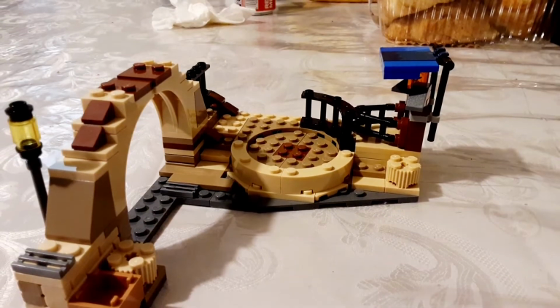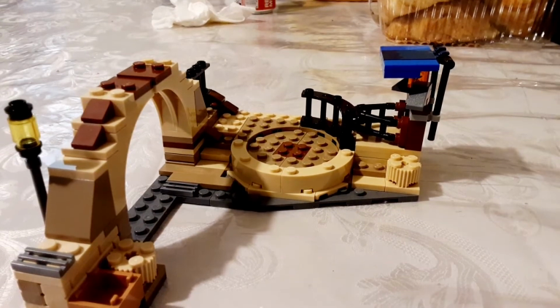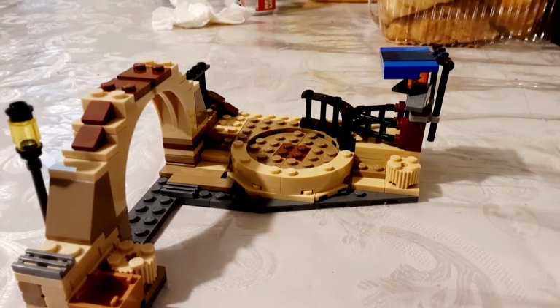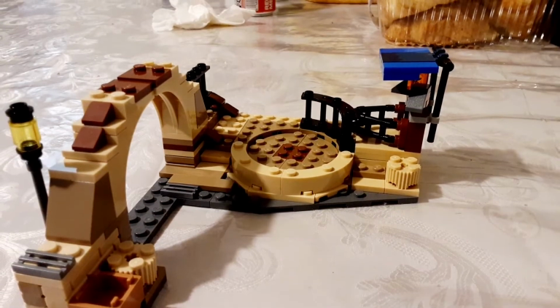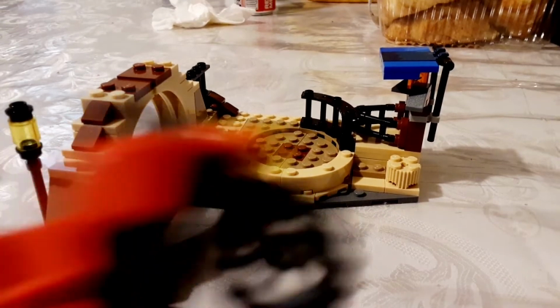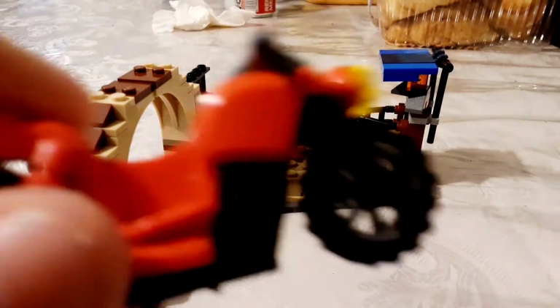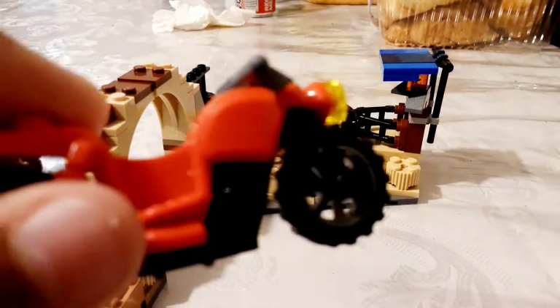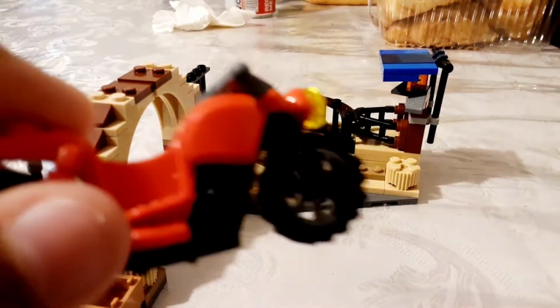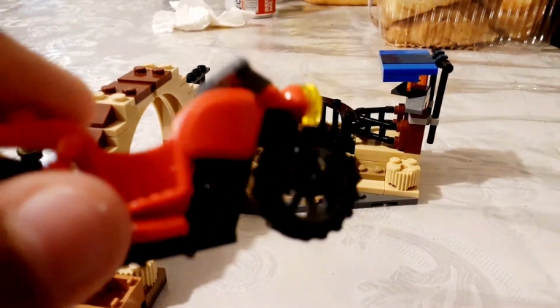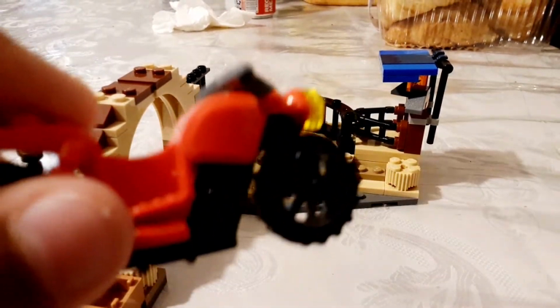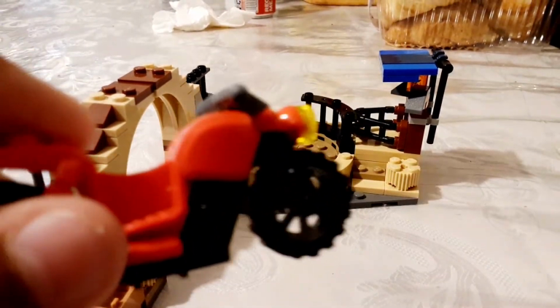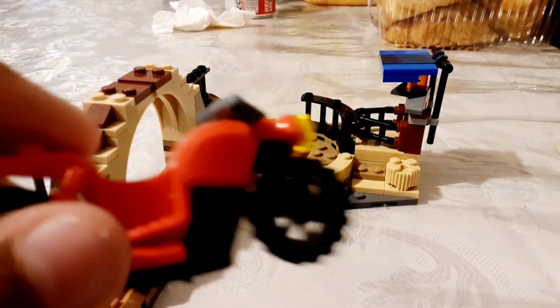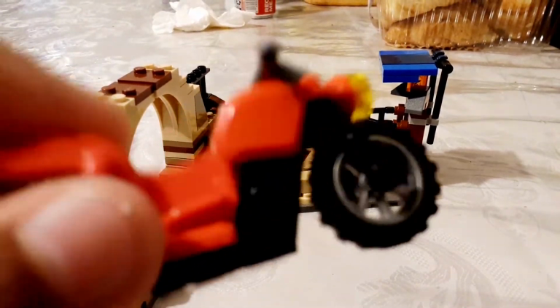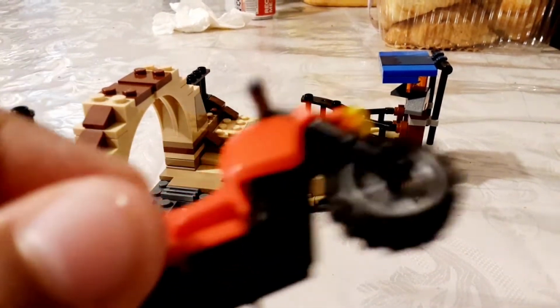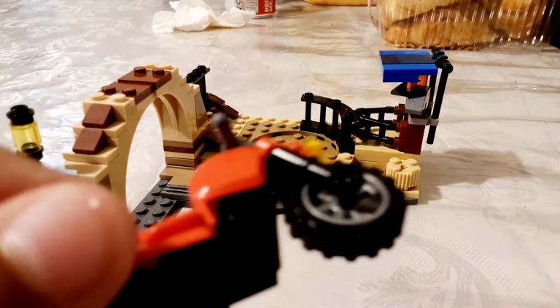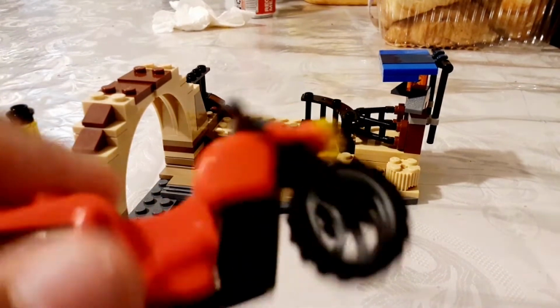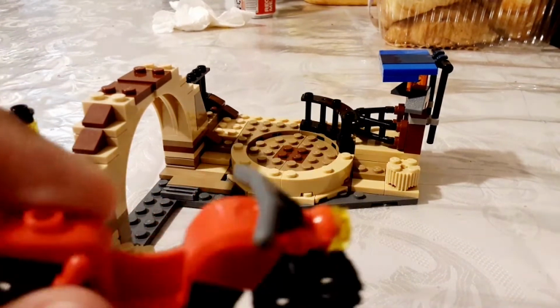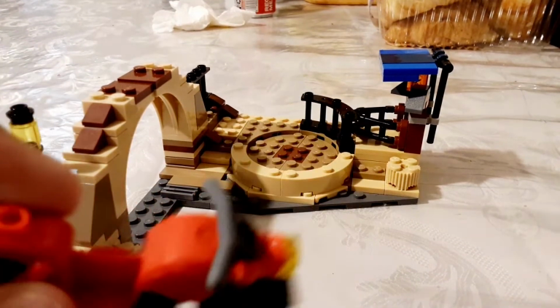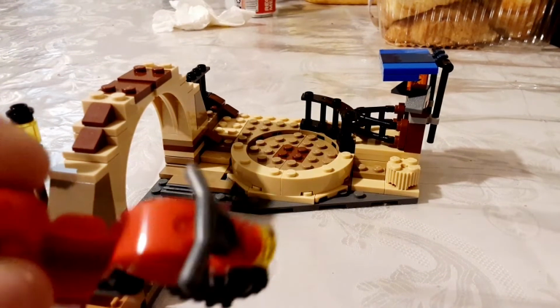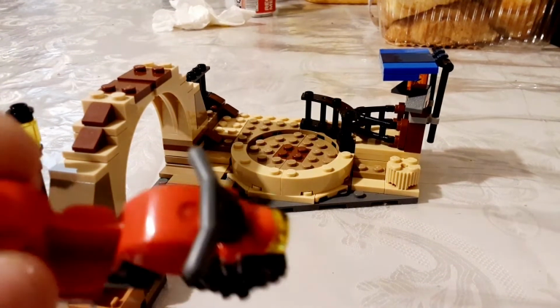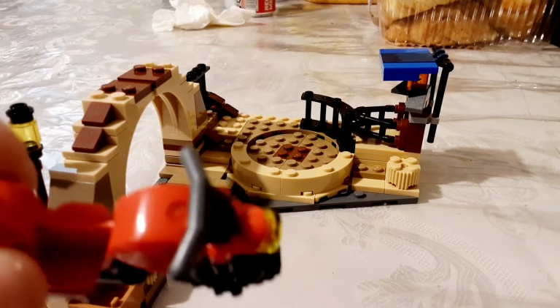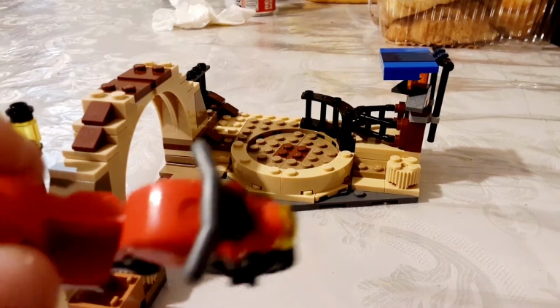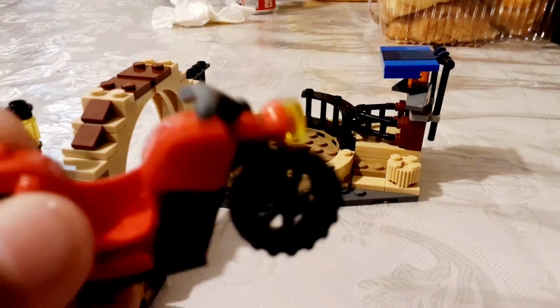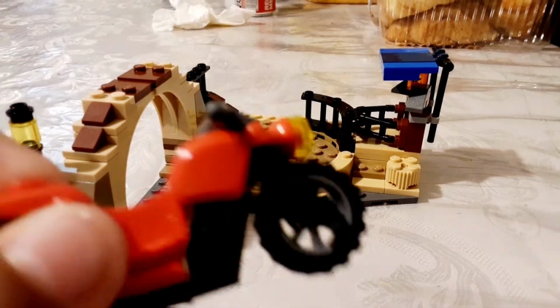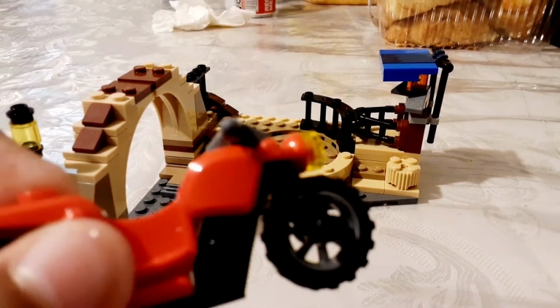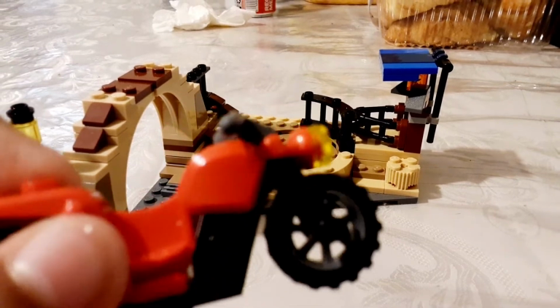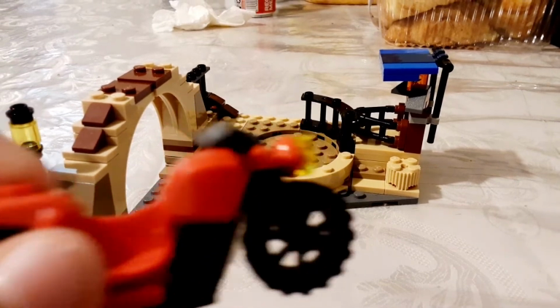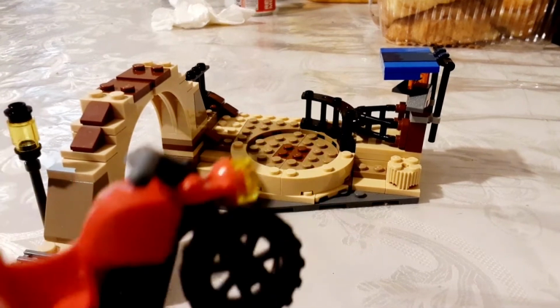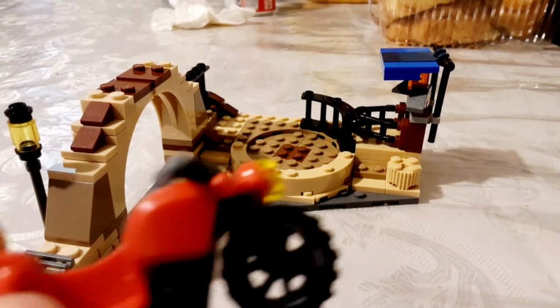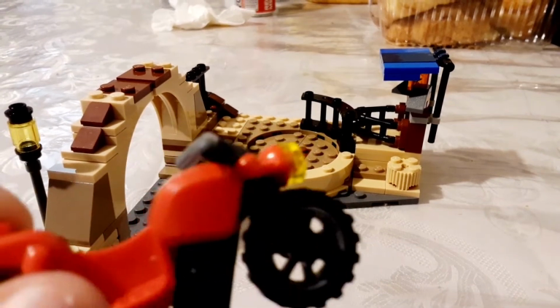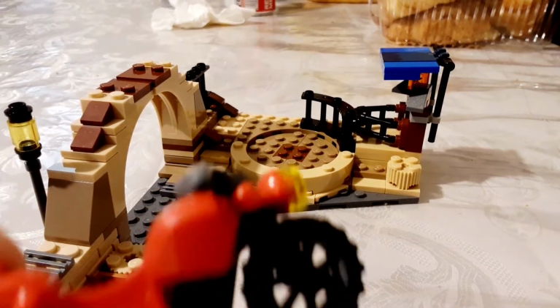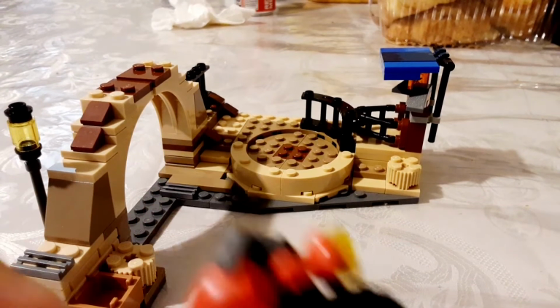This motorcycle is actually pretty cool, because I never had a motorcycle piece before.